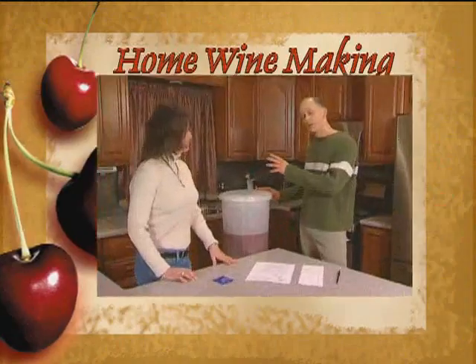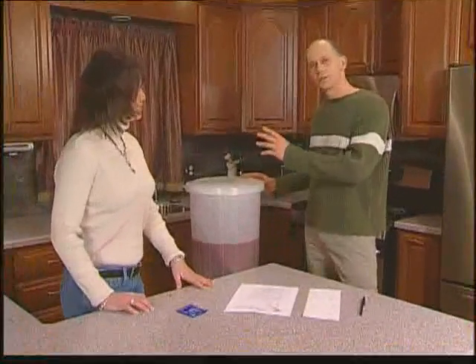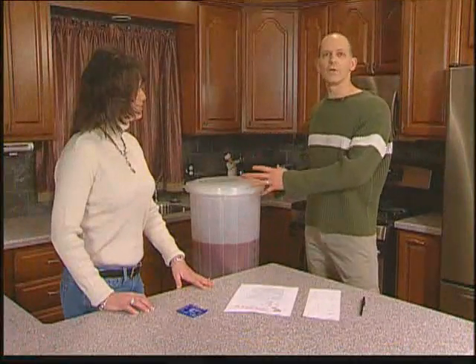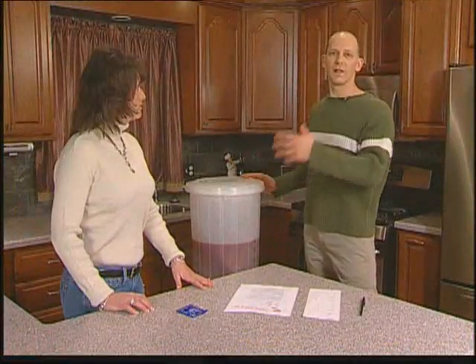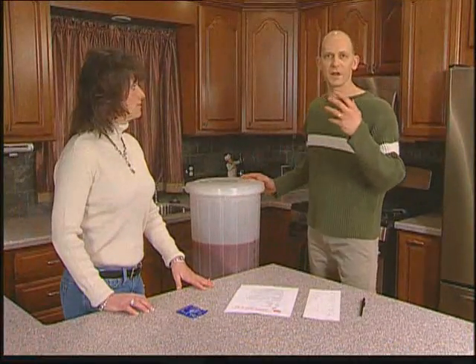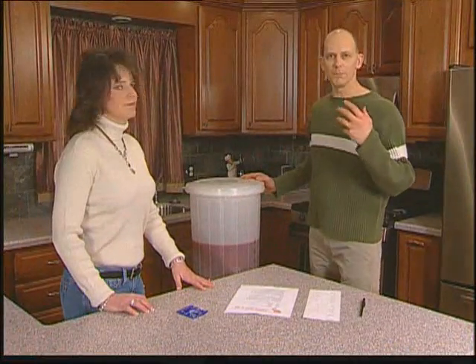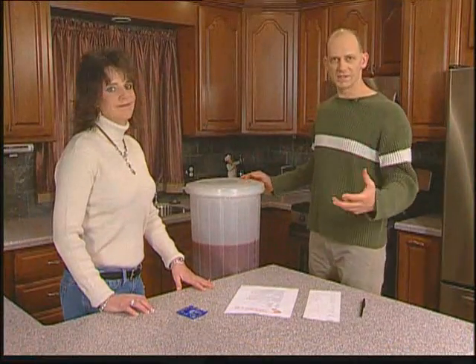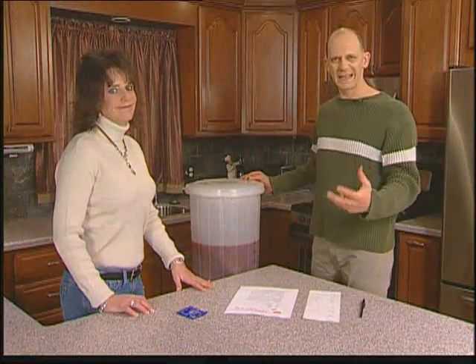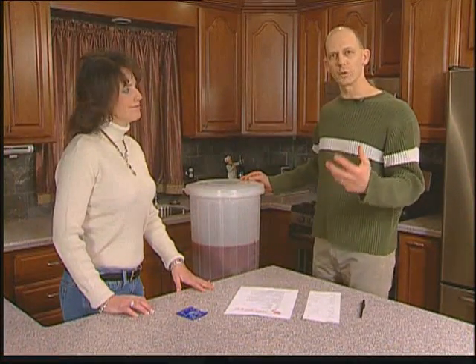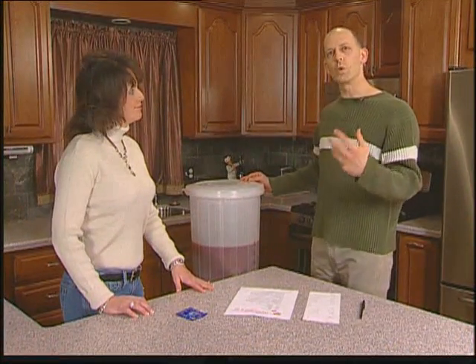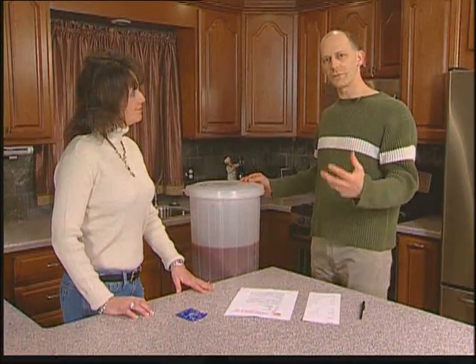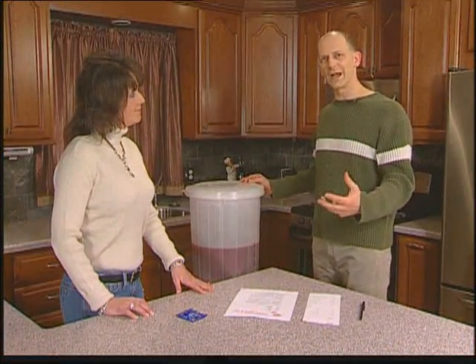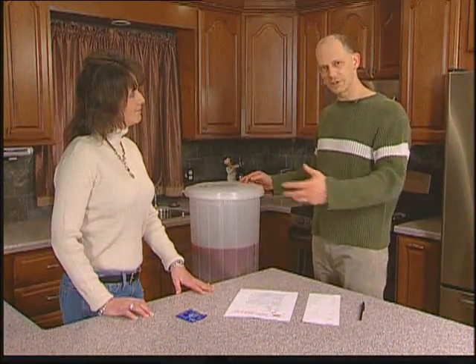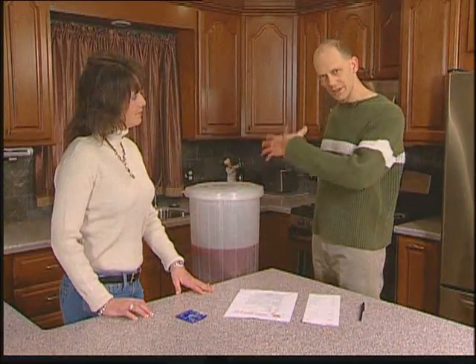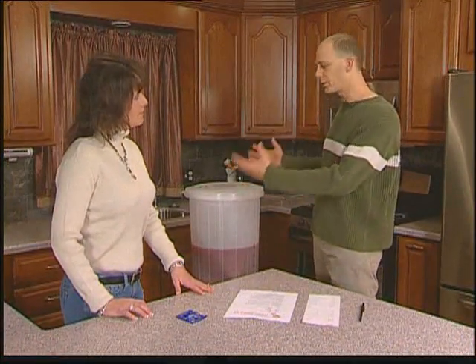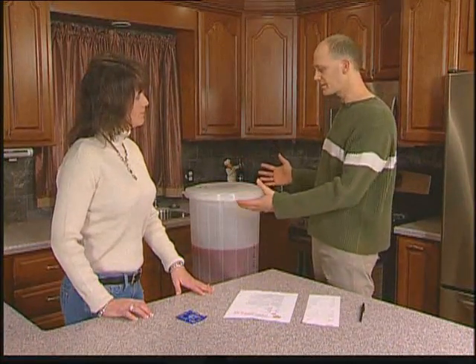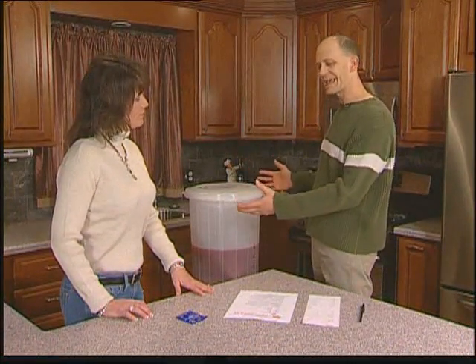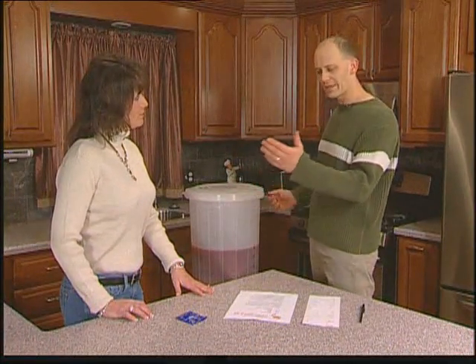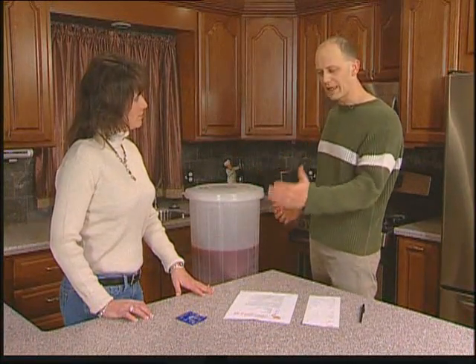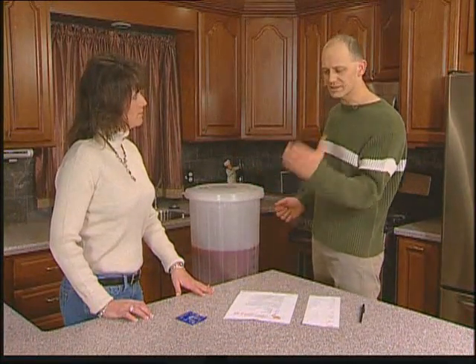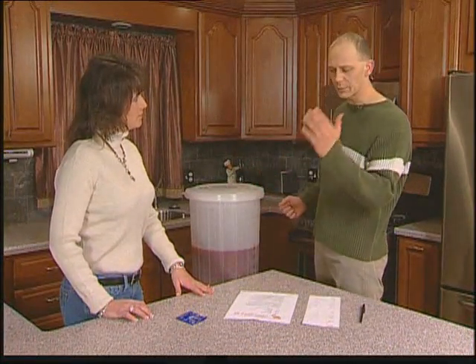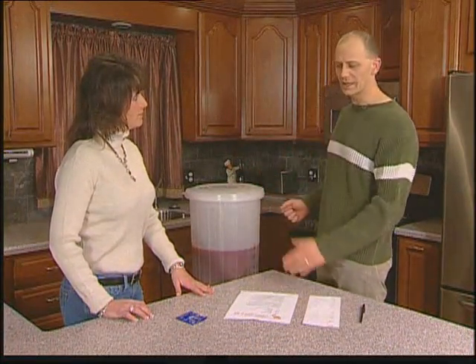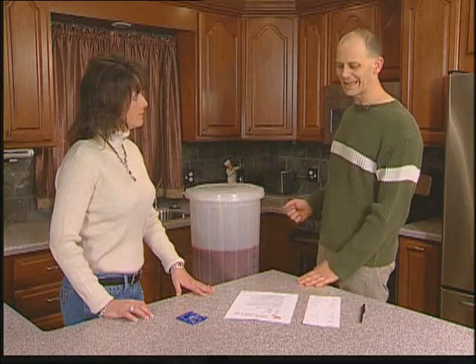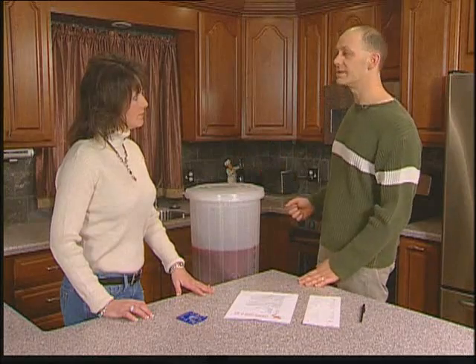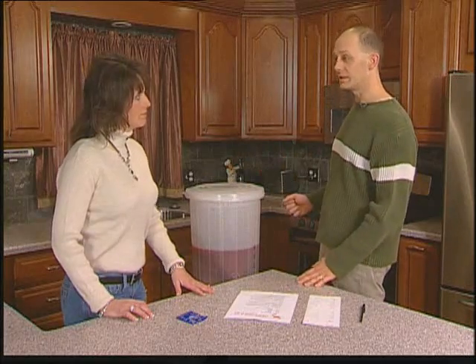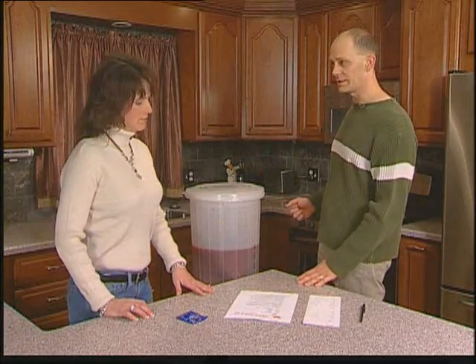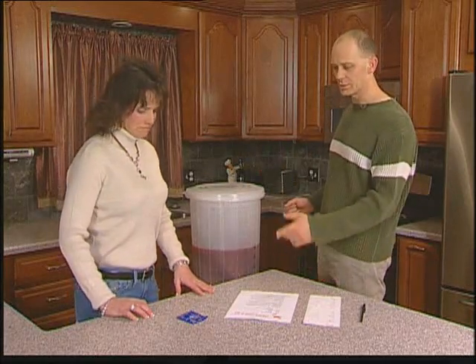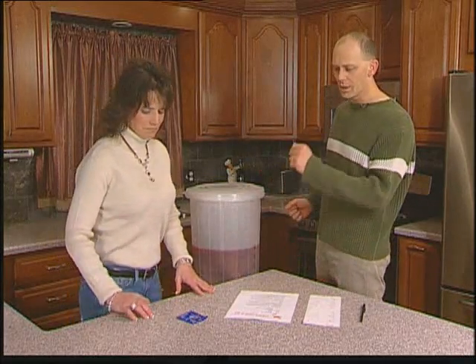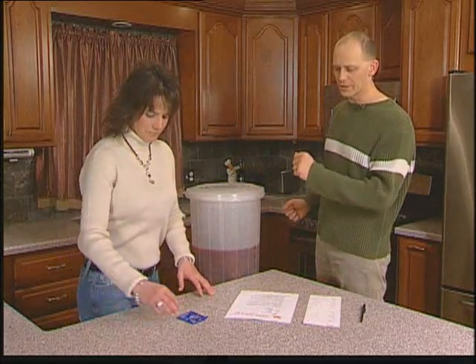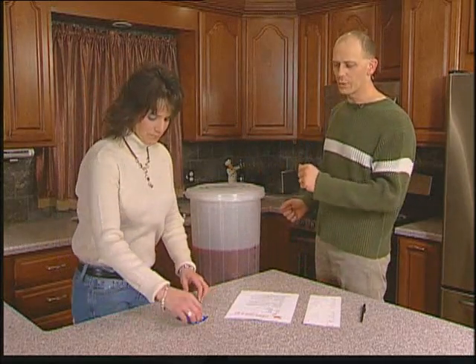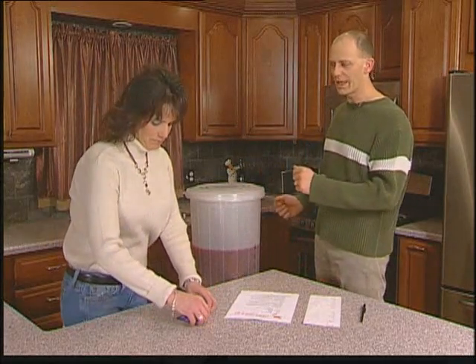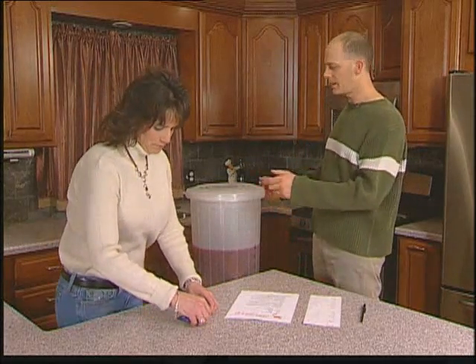Now we've left our must set for 24 hours, all the ingredients together, and the last ingredient is the yeast. So why don't you open that up, Julie, and we'll put it in.